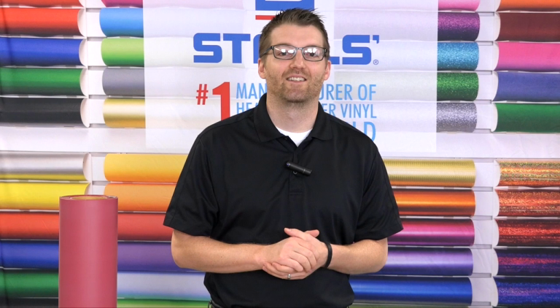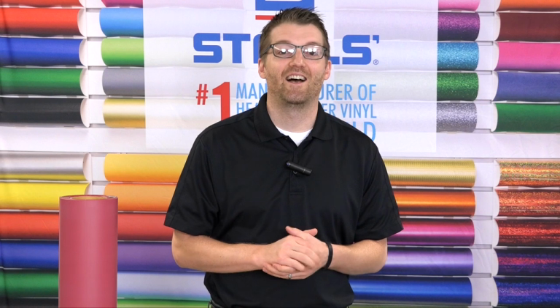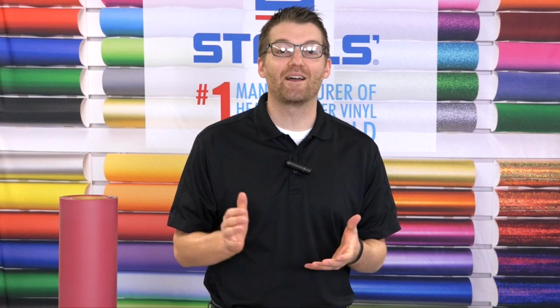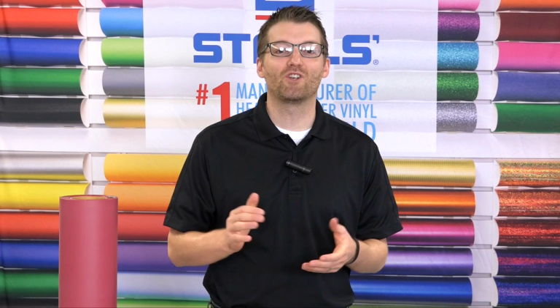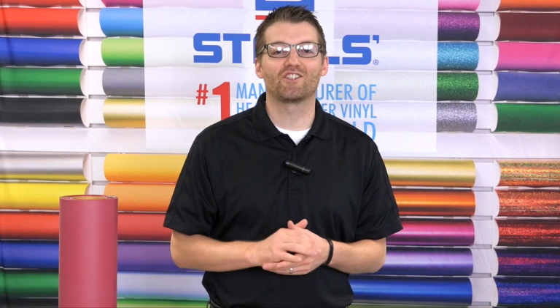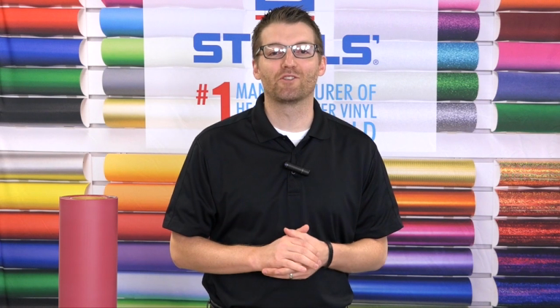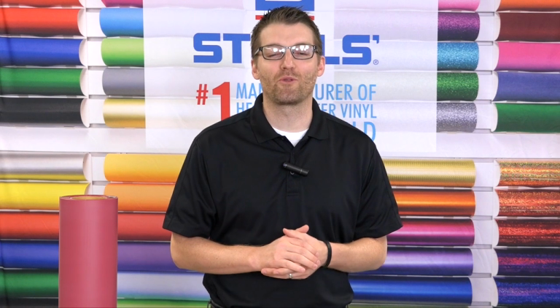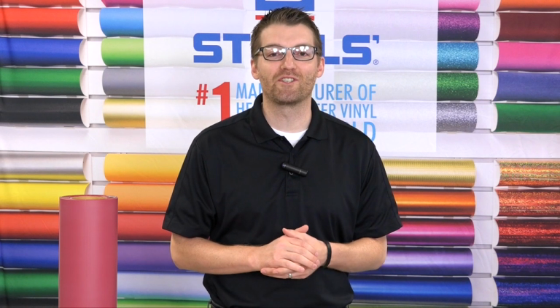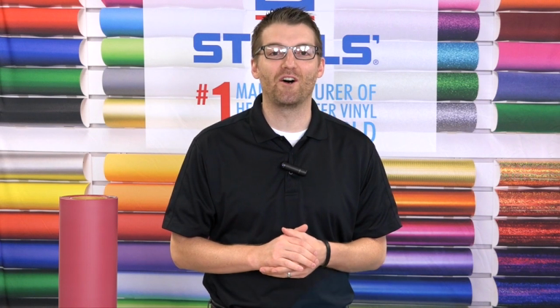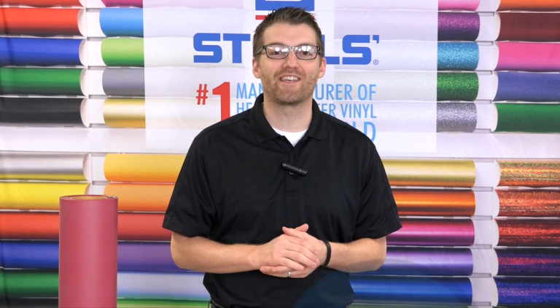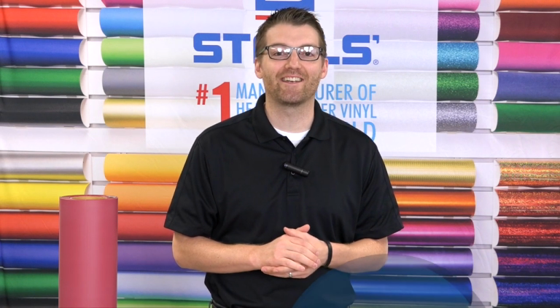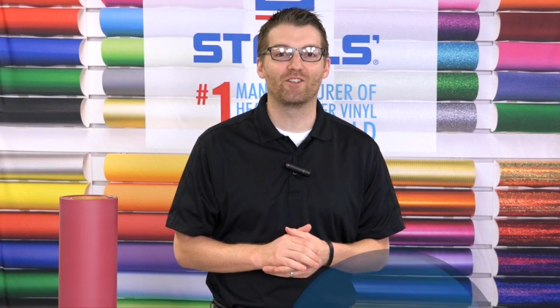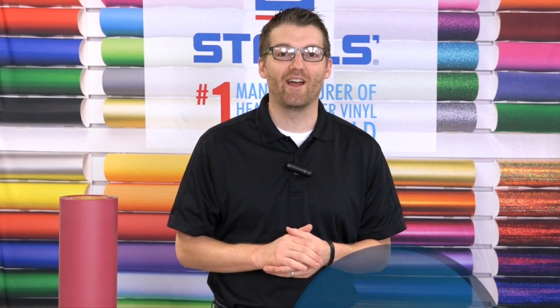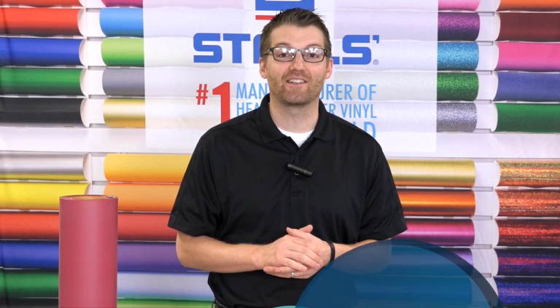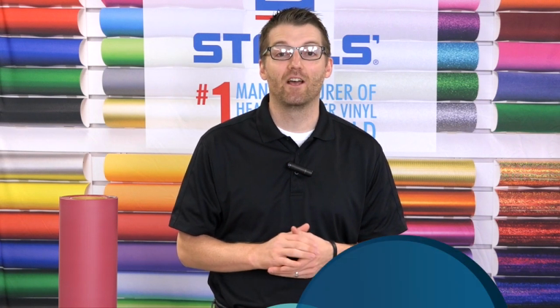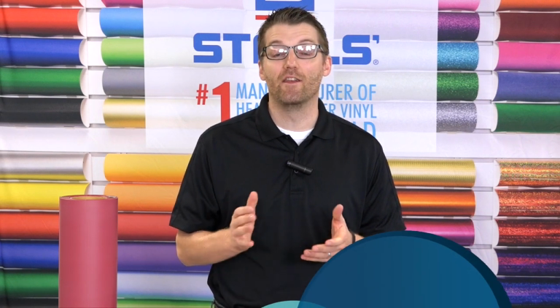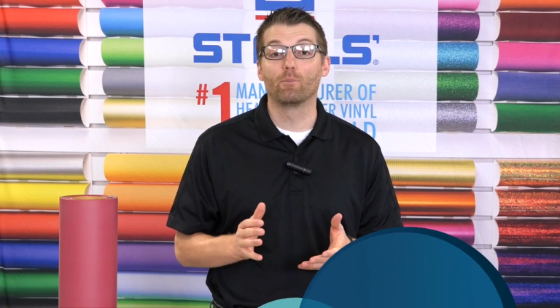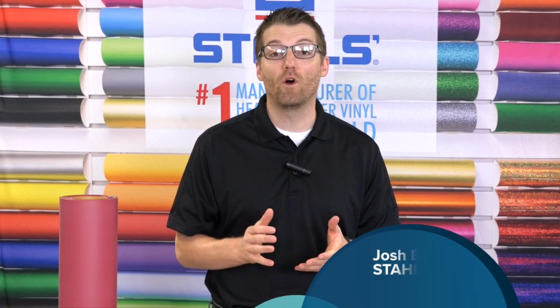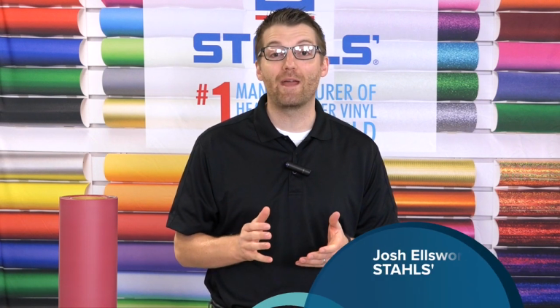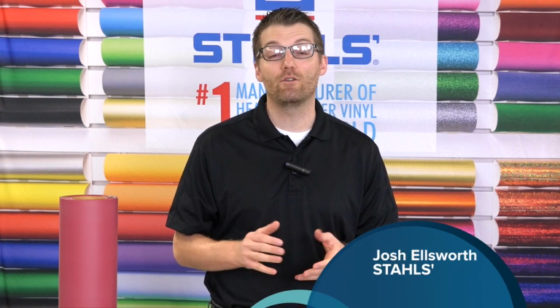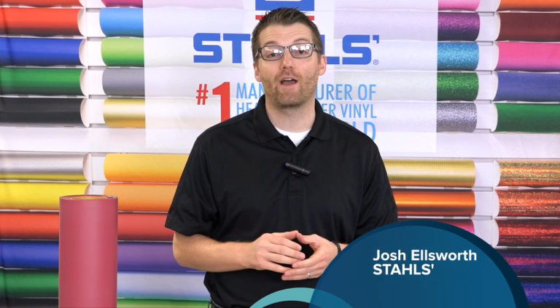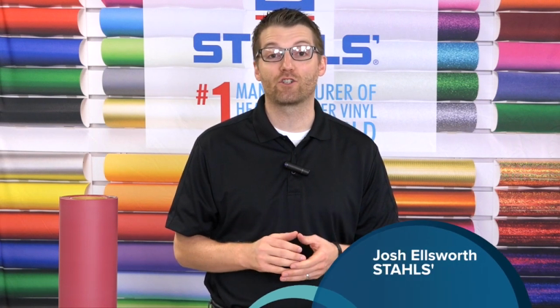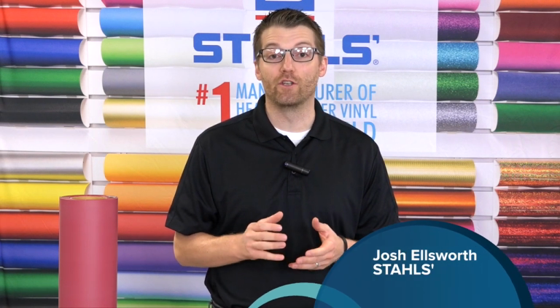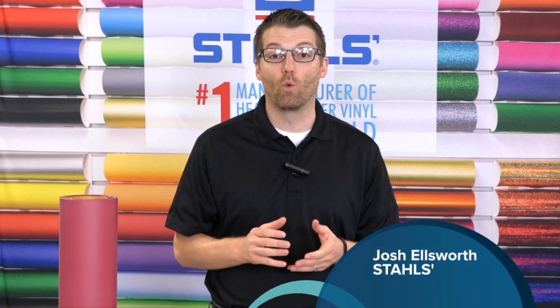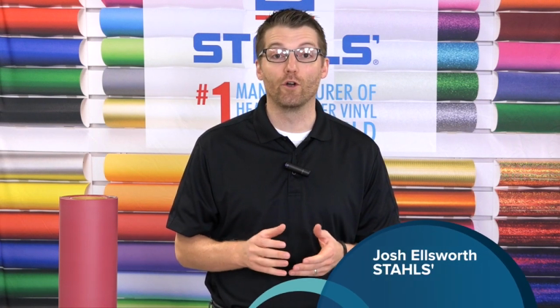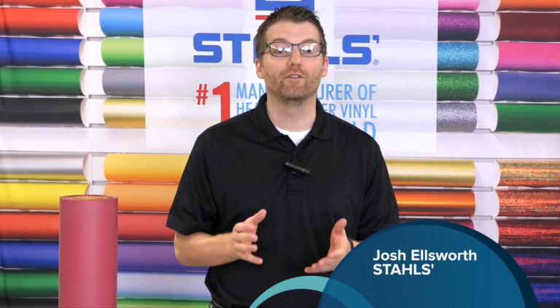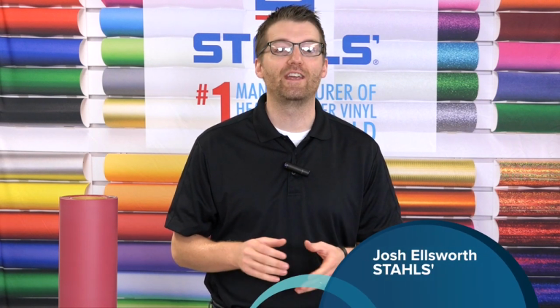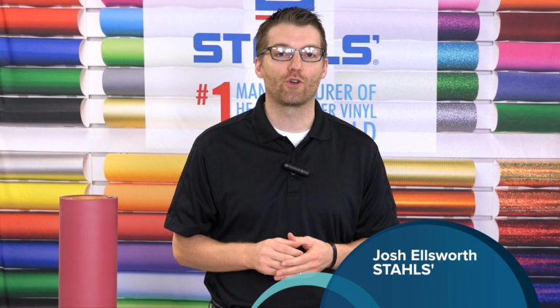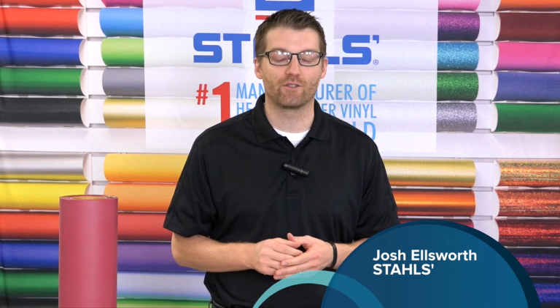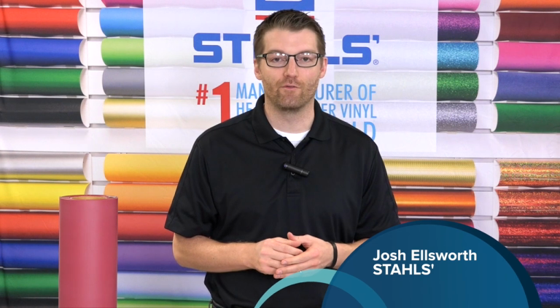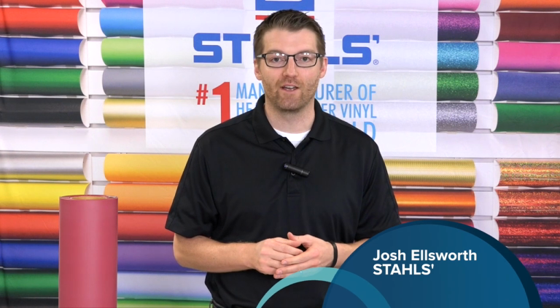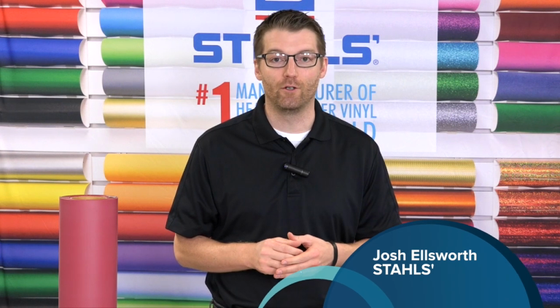Hi, I'm Josh Ellsworth with Stahl's CAD-CUT Direct, the number one manufacturer in the world of heat transfer vinyl.